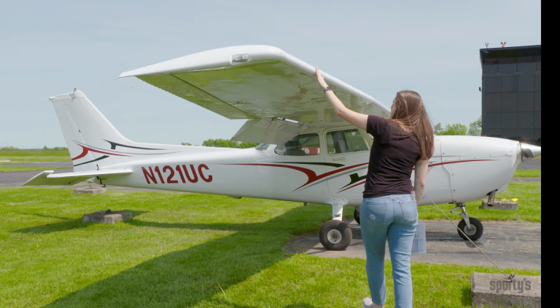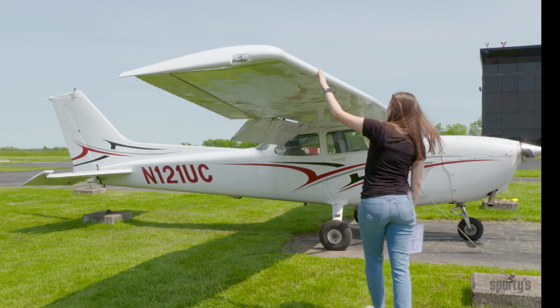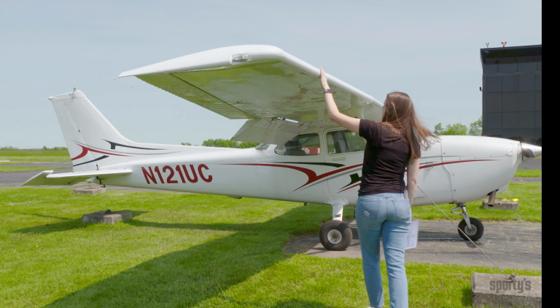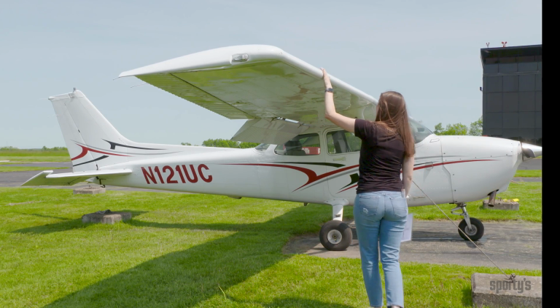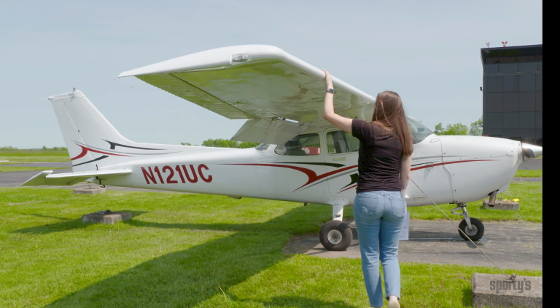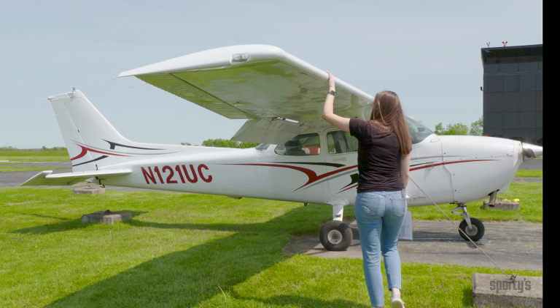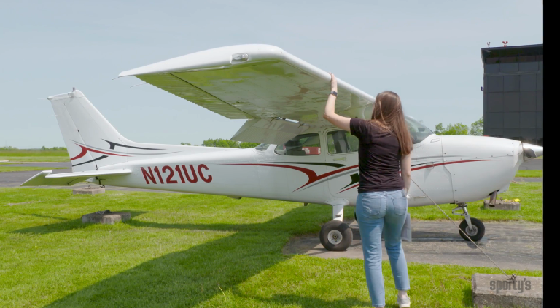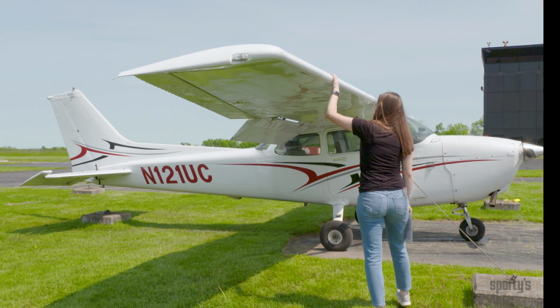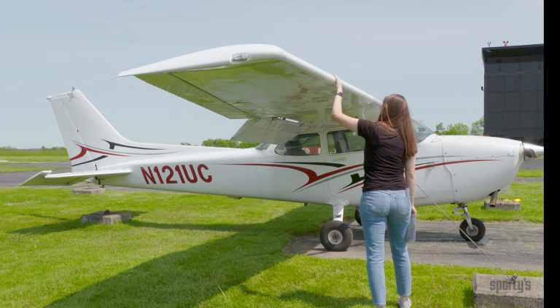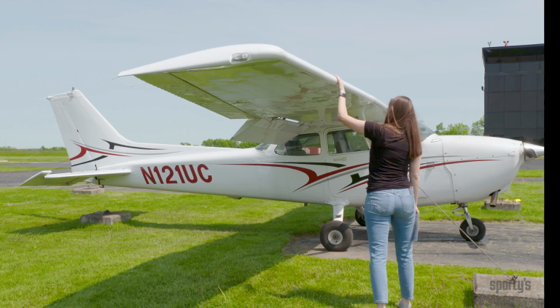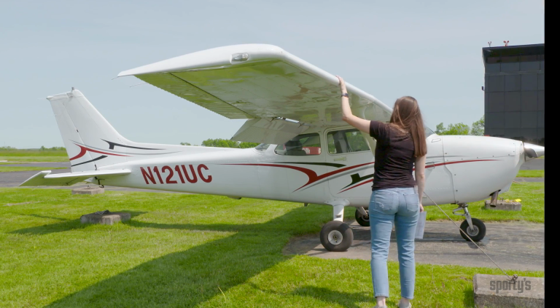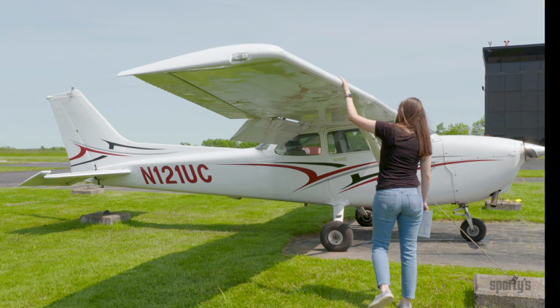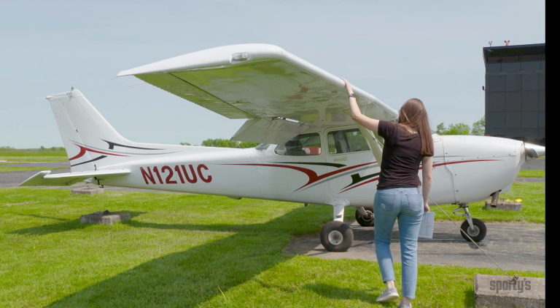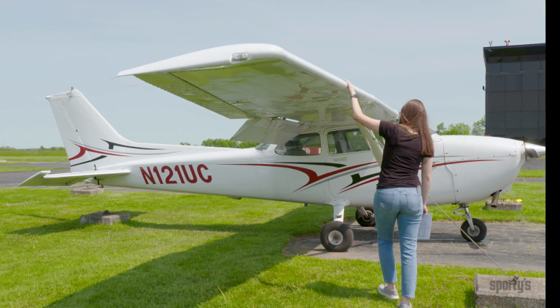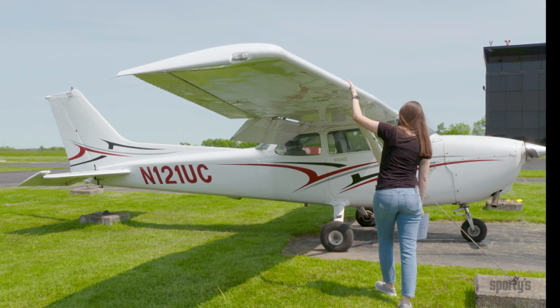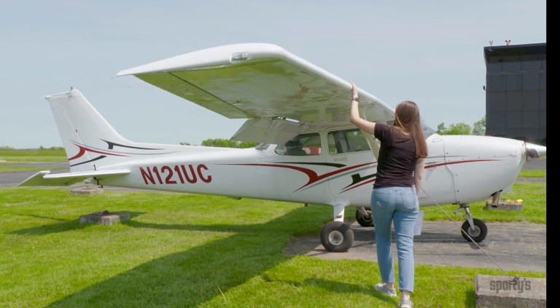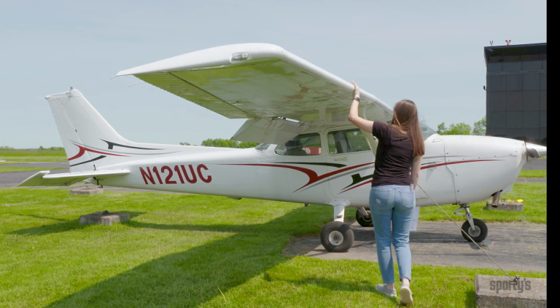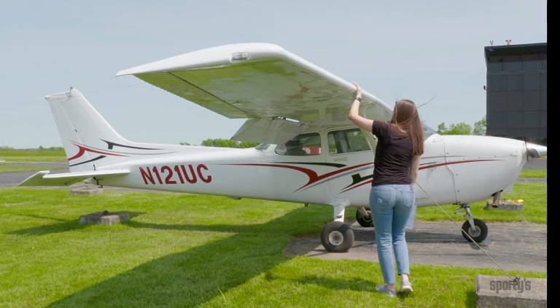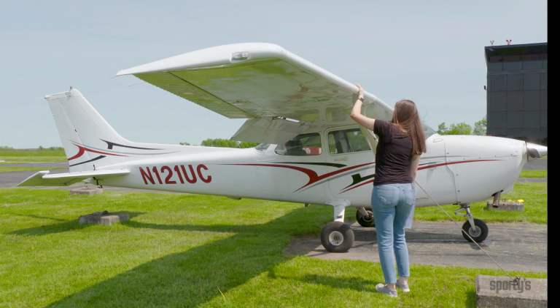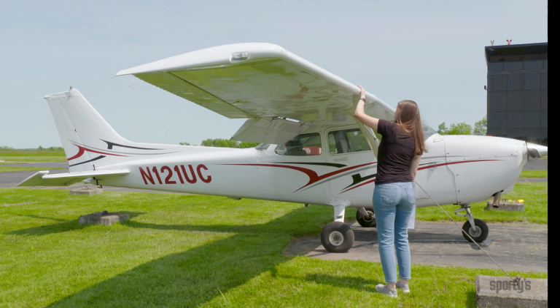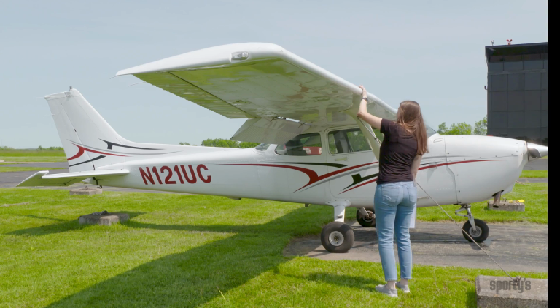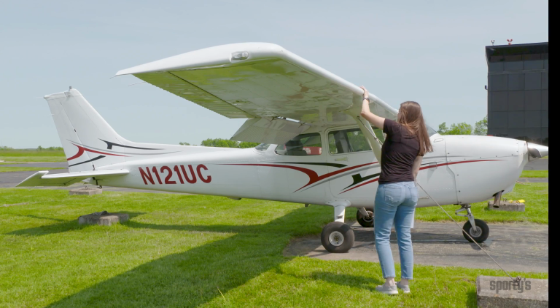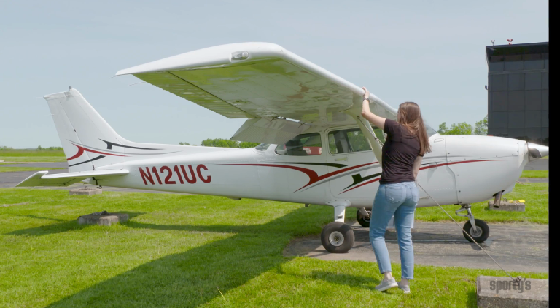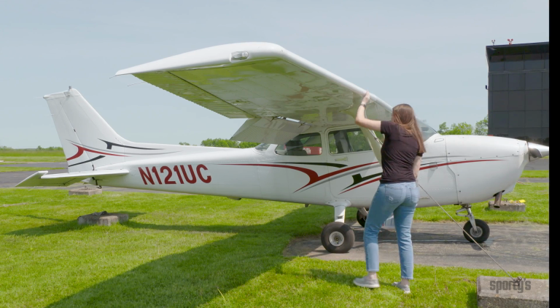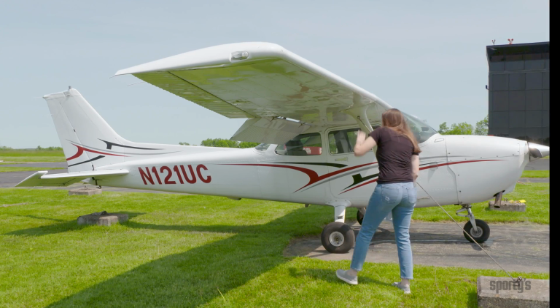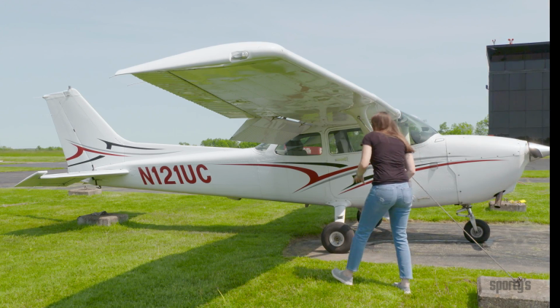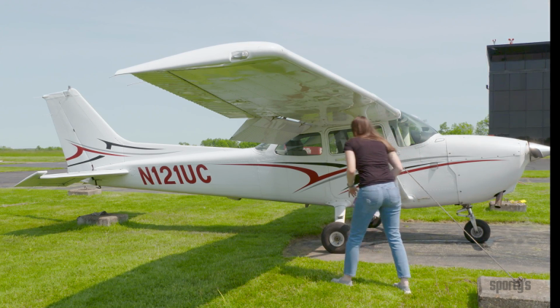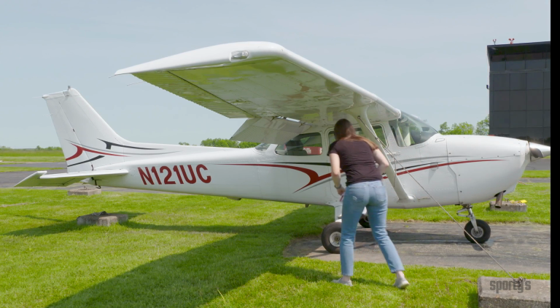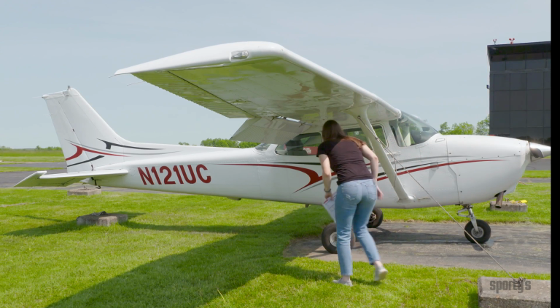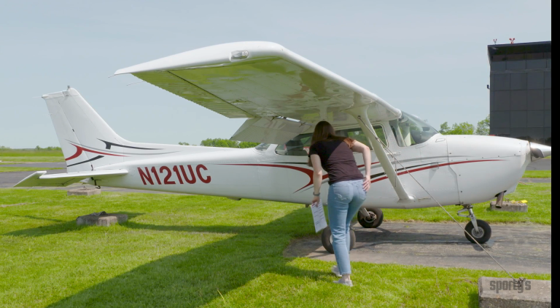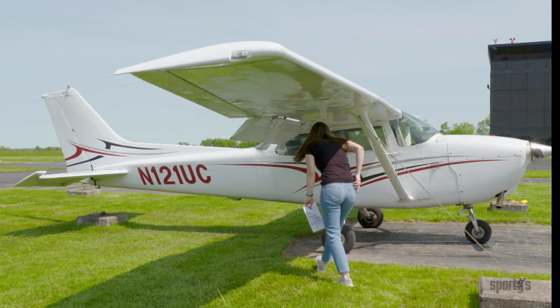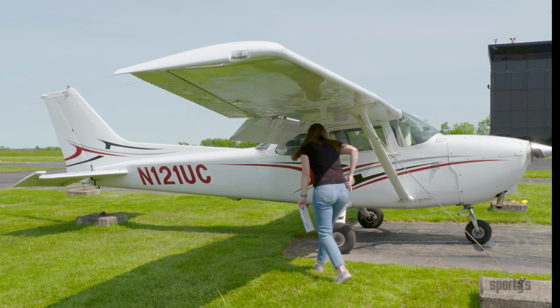As you walk along the leading edge, always look for dents or wrinkled skin, which could be a sign of internal damage.